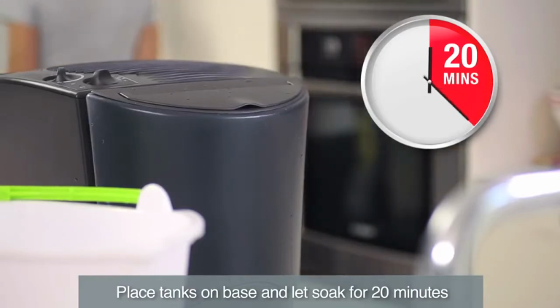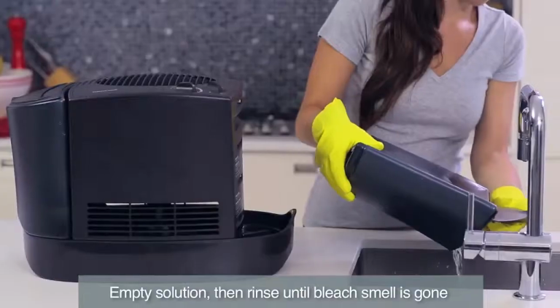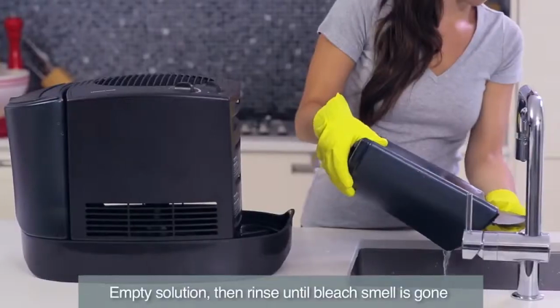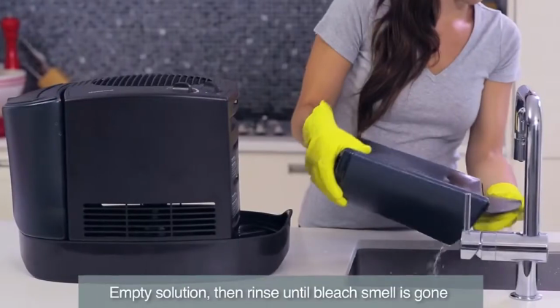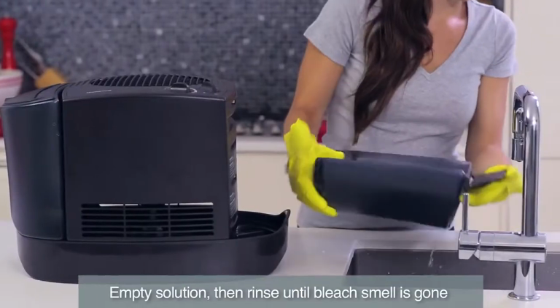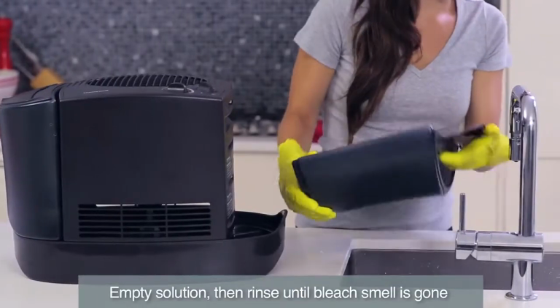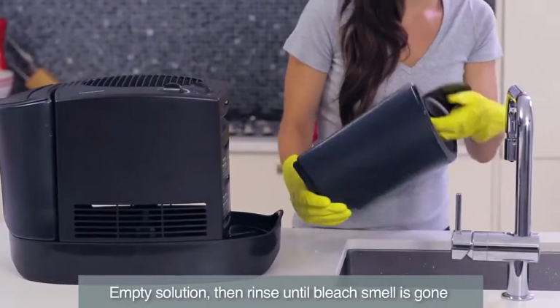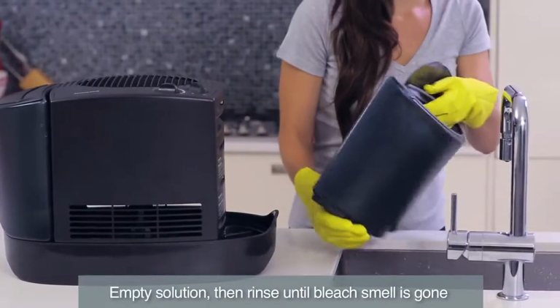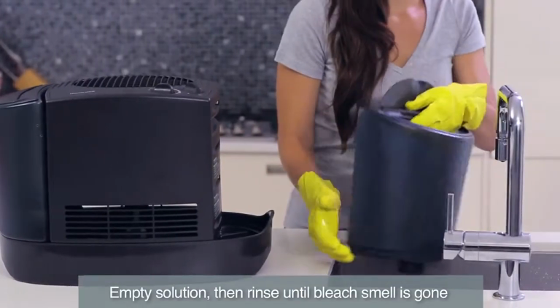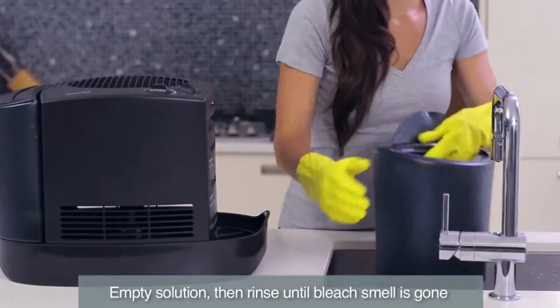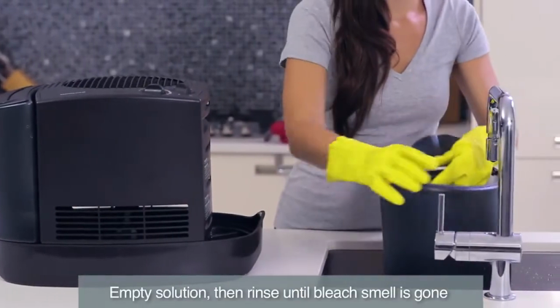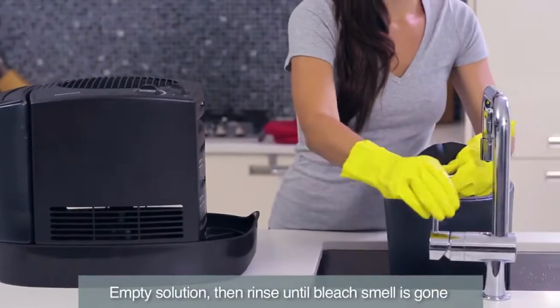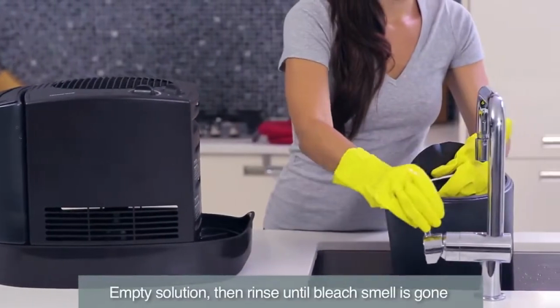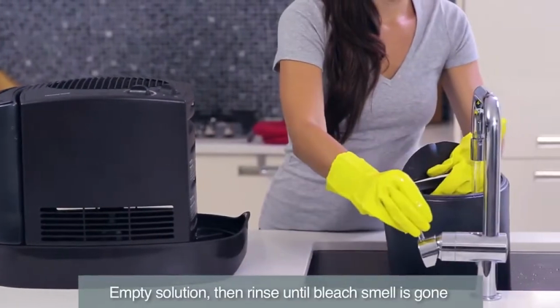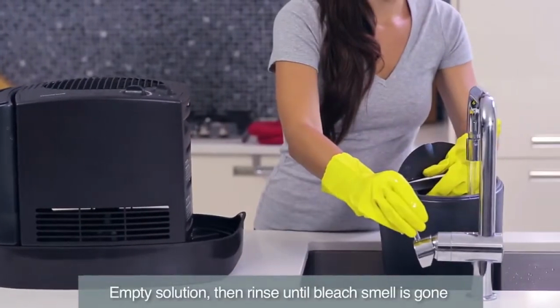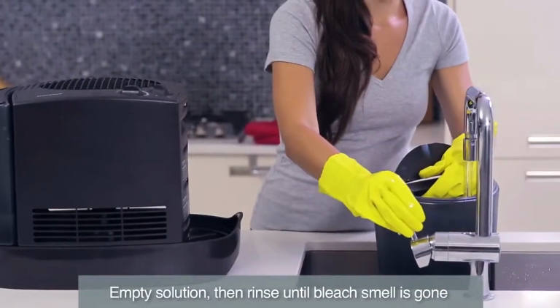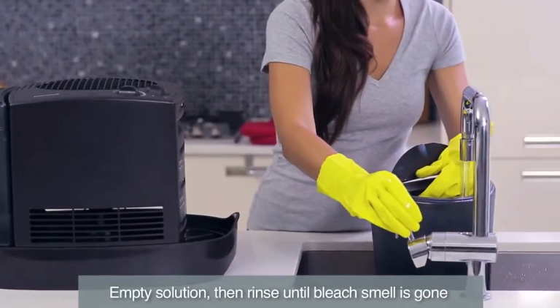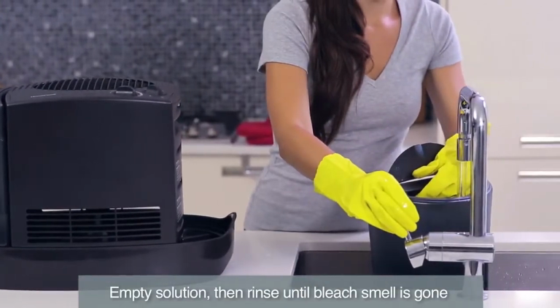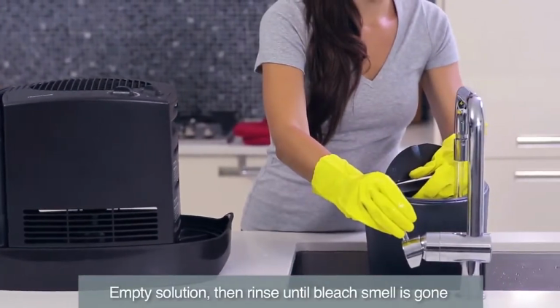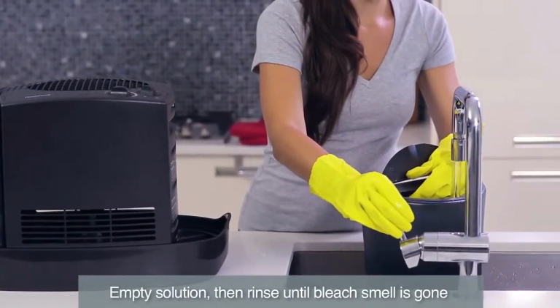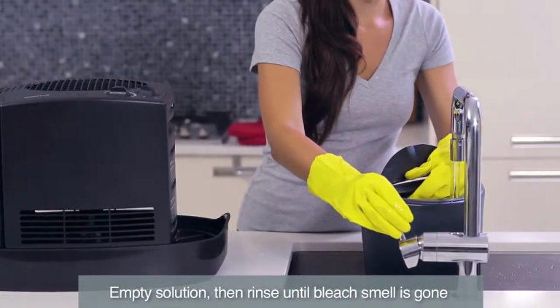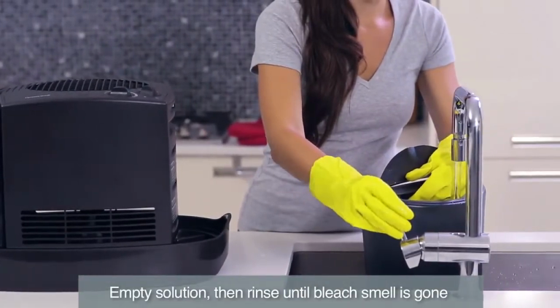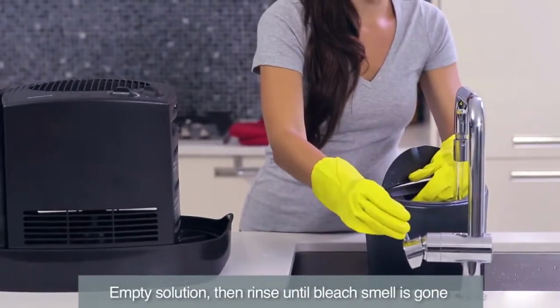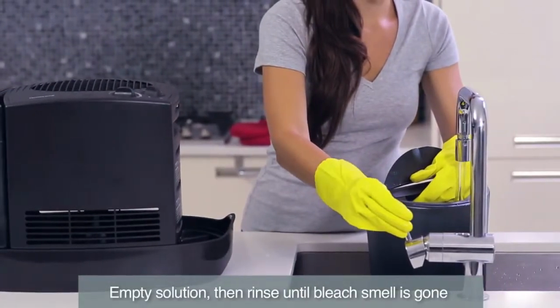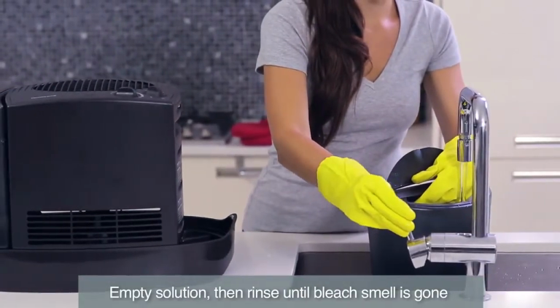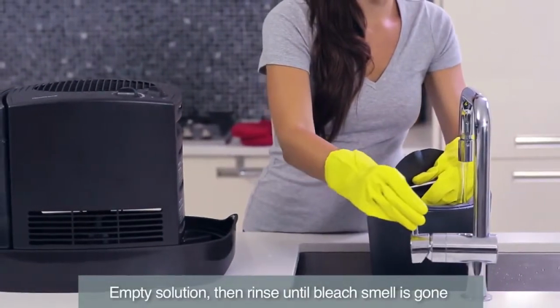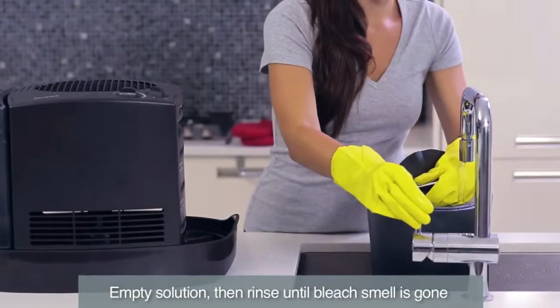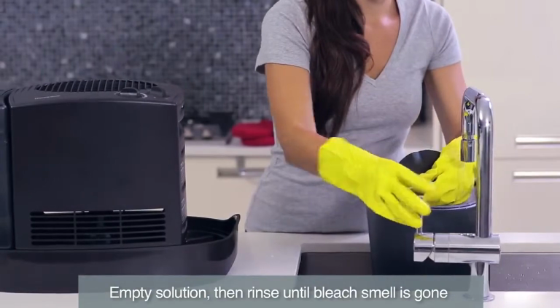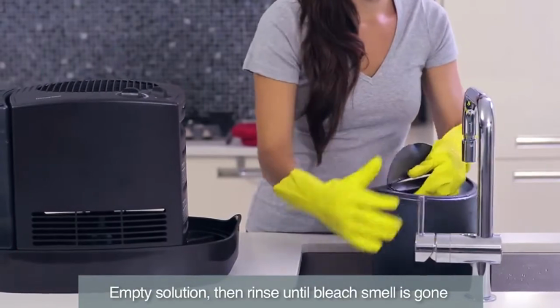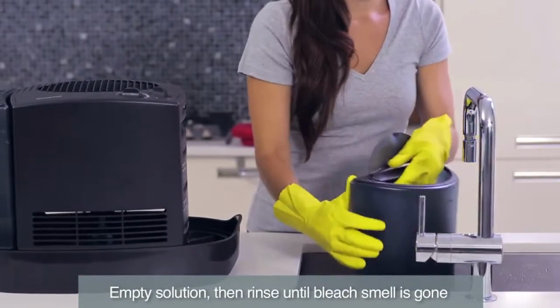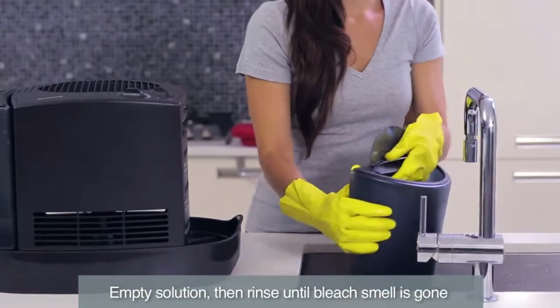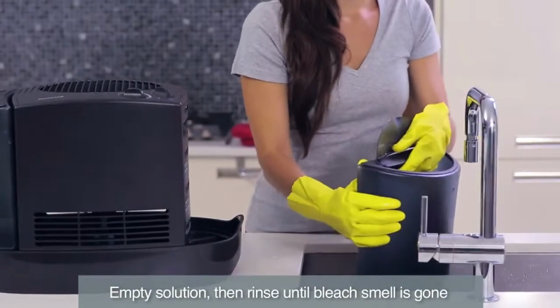Empty the solution from the tanks and base, then rinse with water until the smell of bleach is gone.